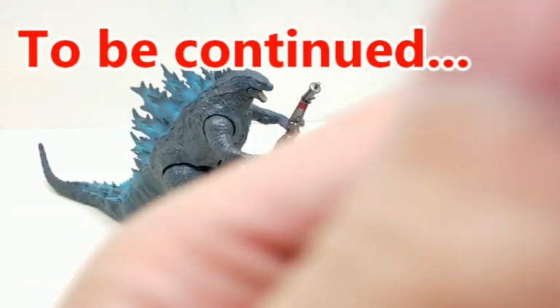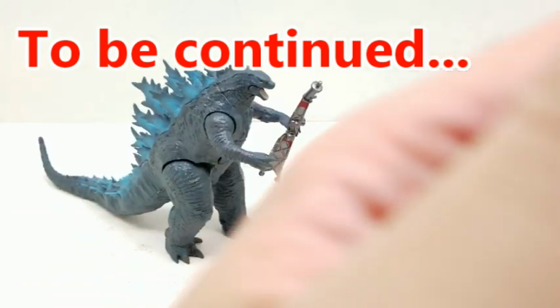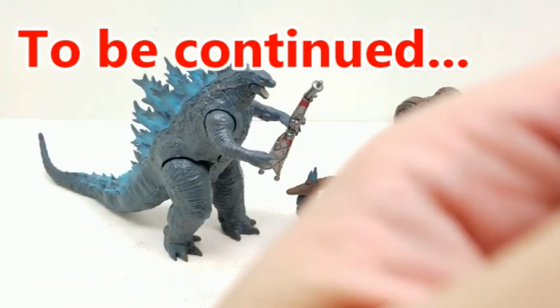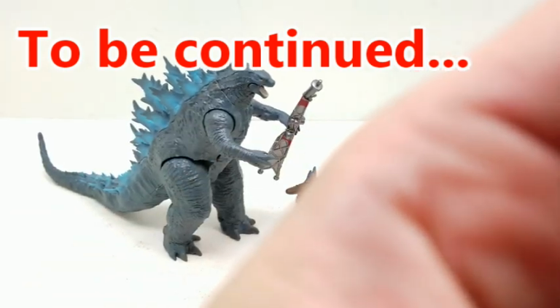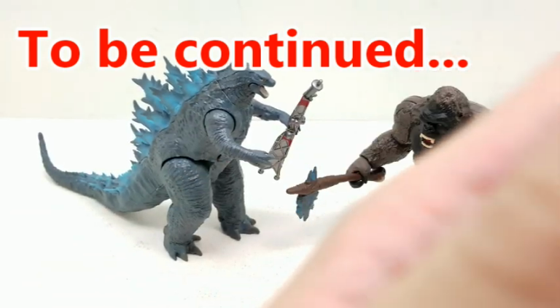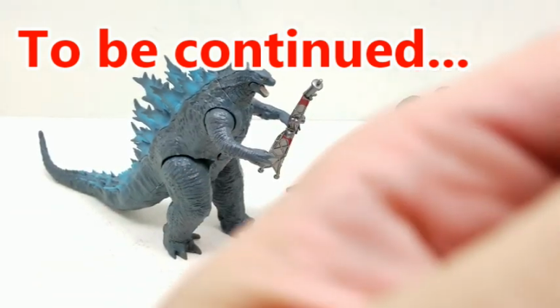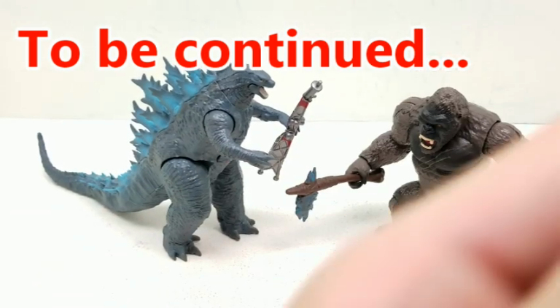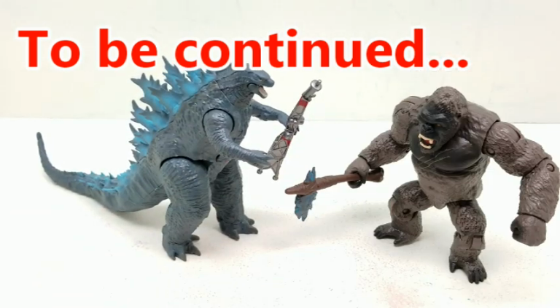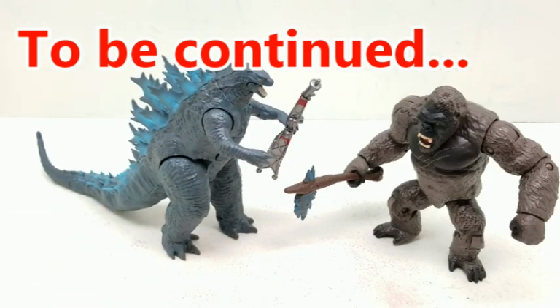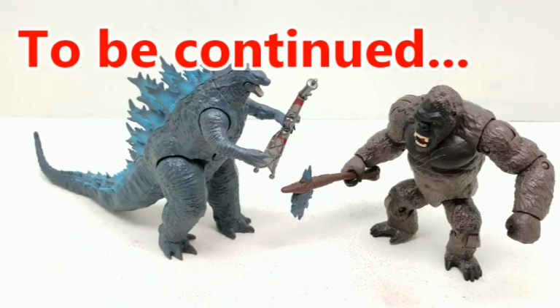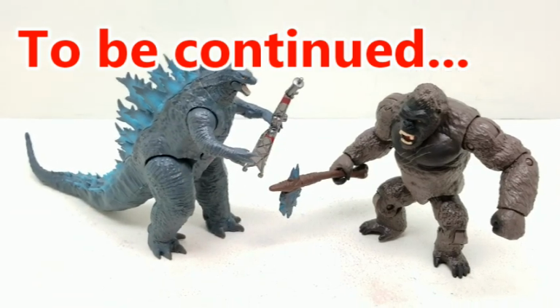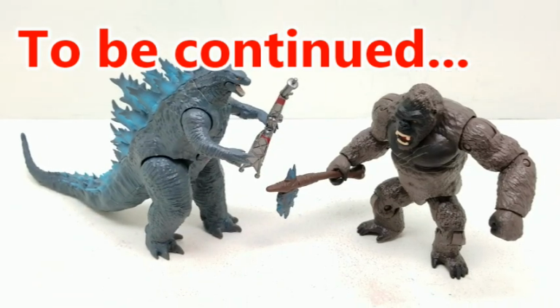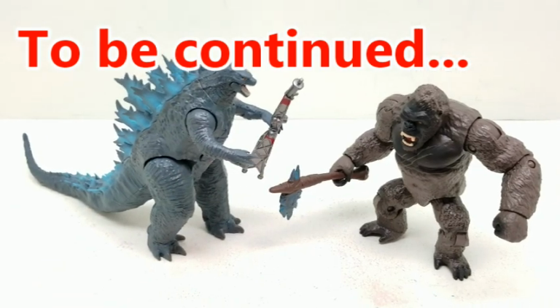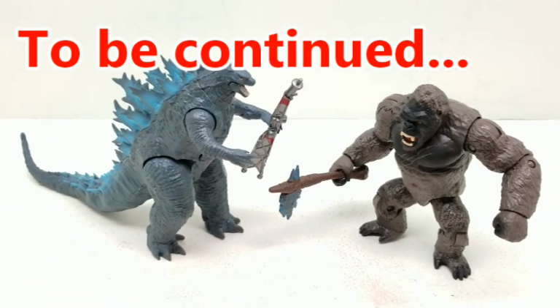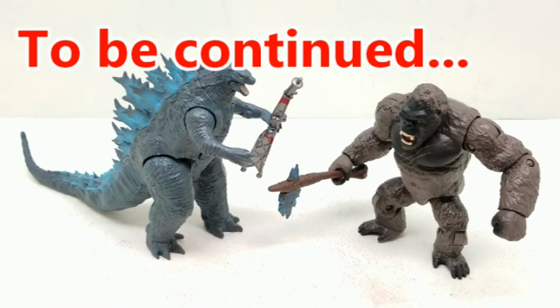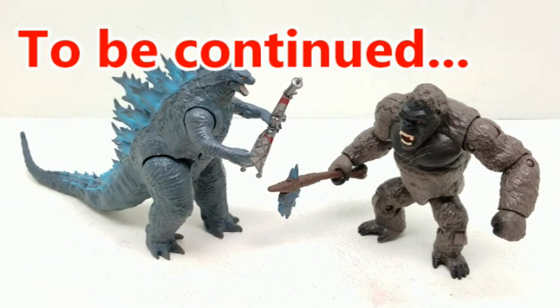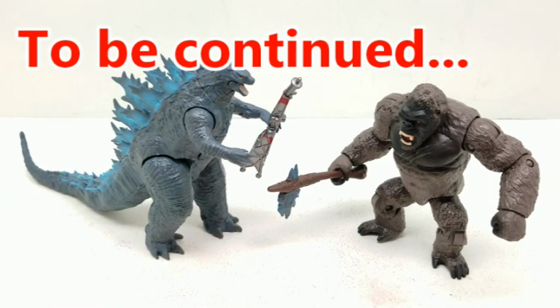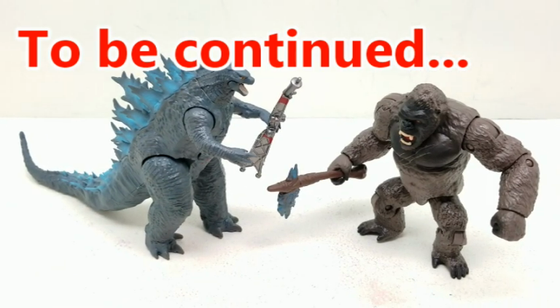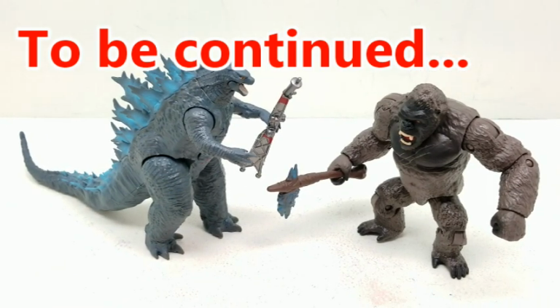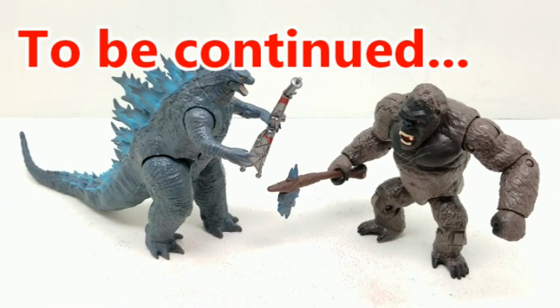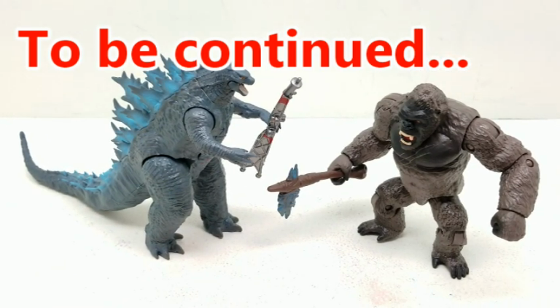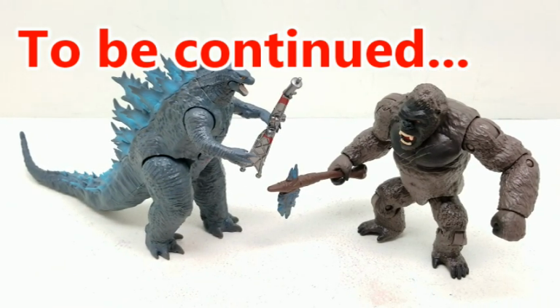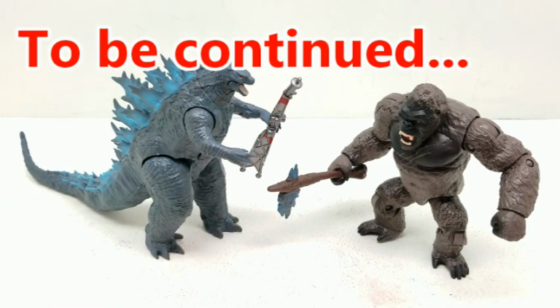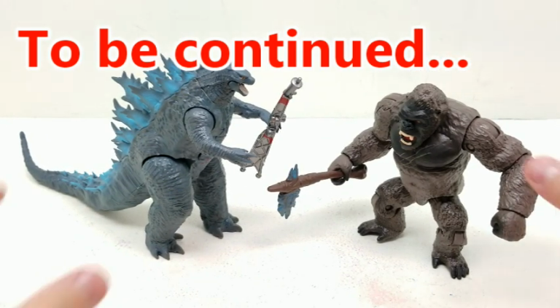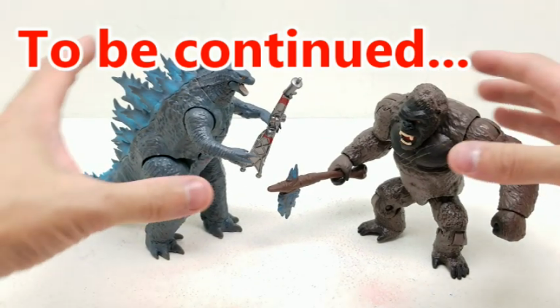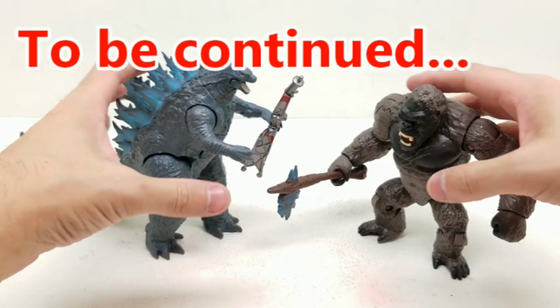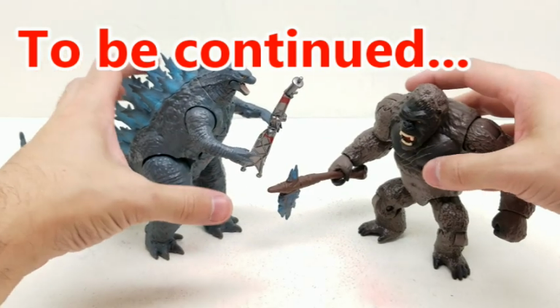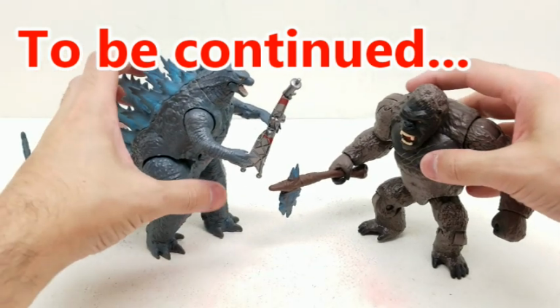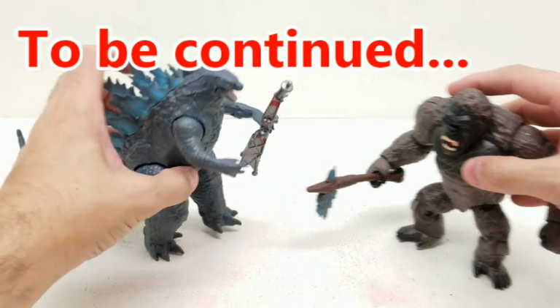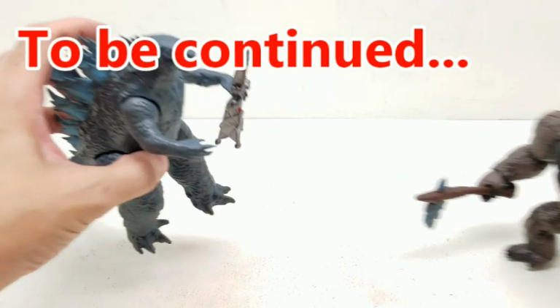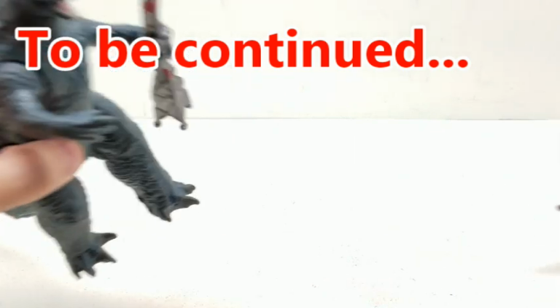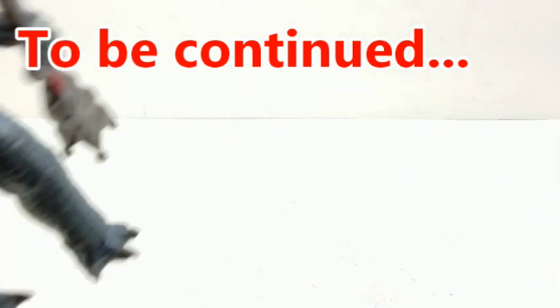What do you say we move on to our last action figure? Let's set these aside.